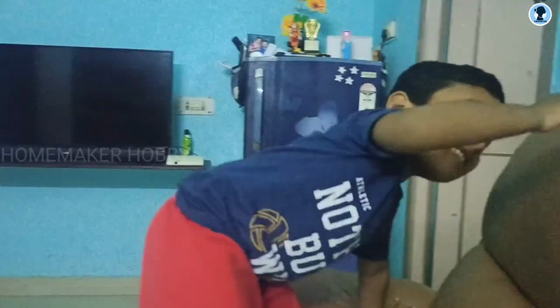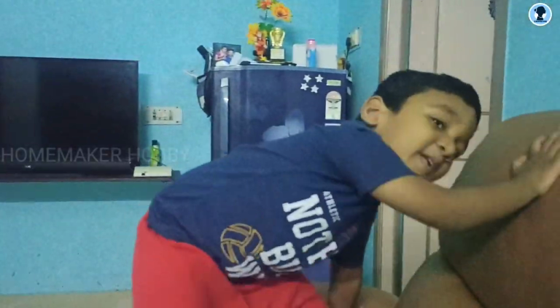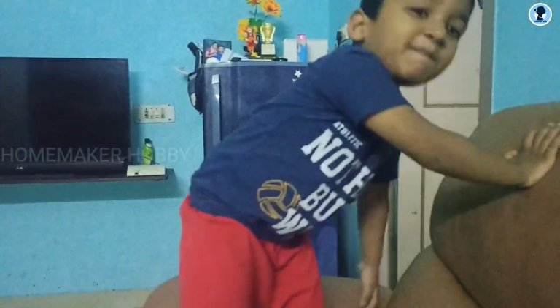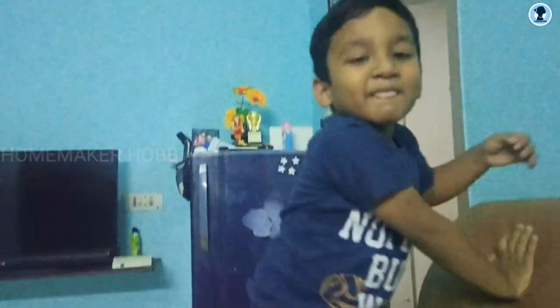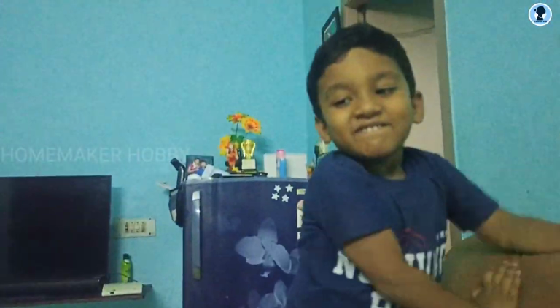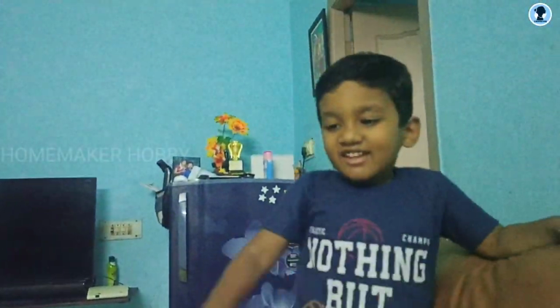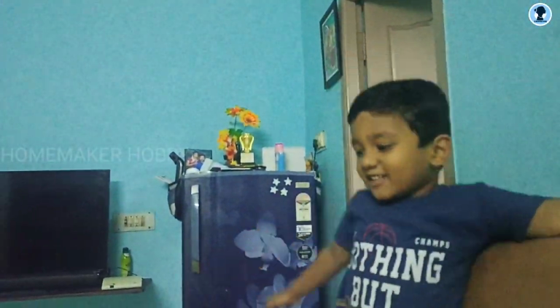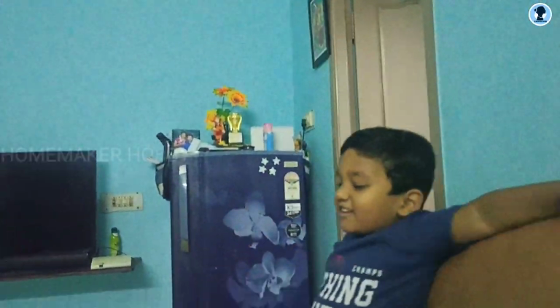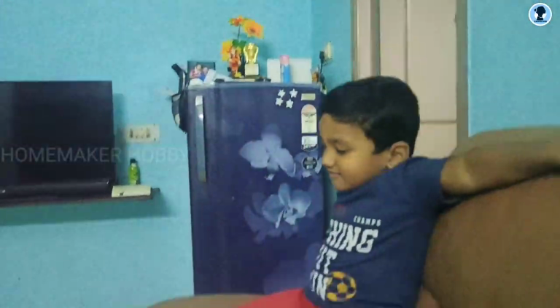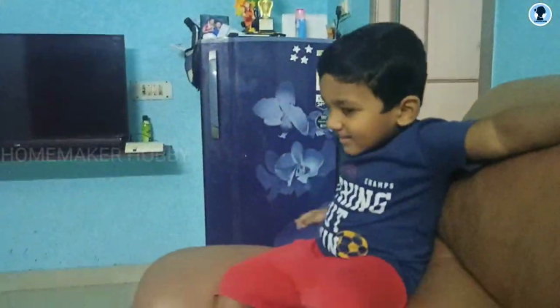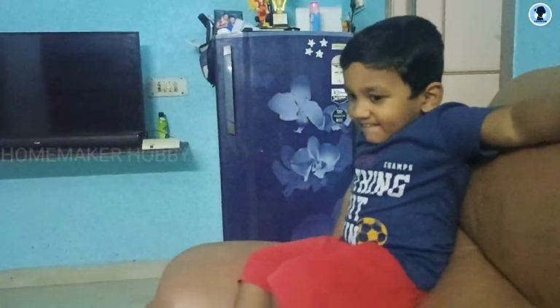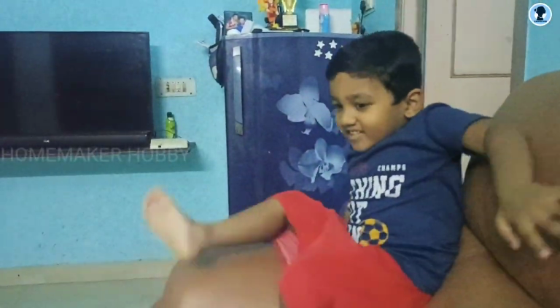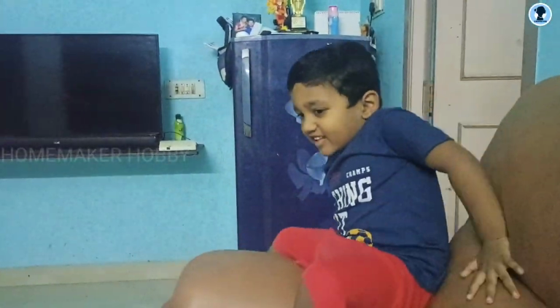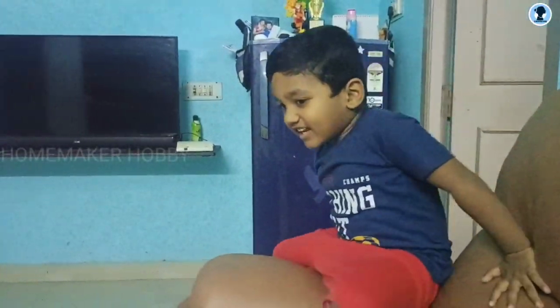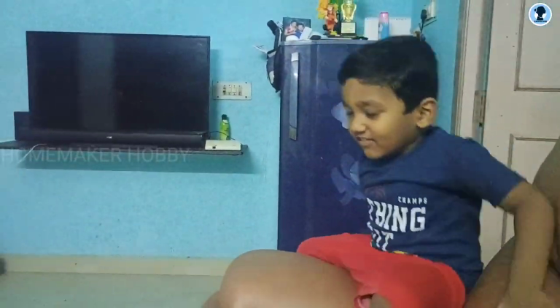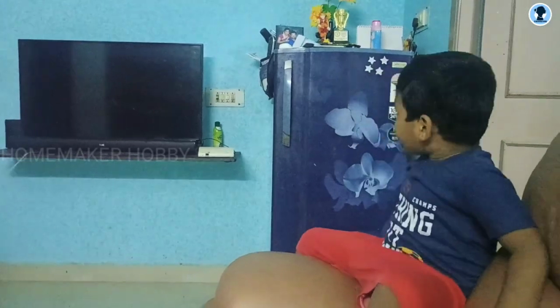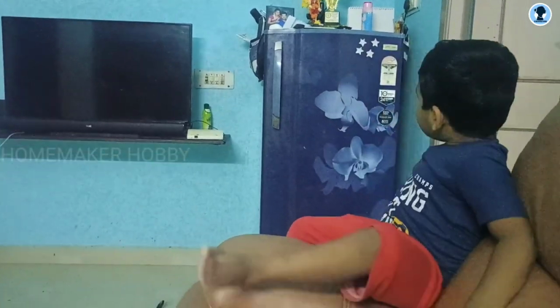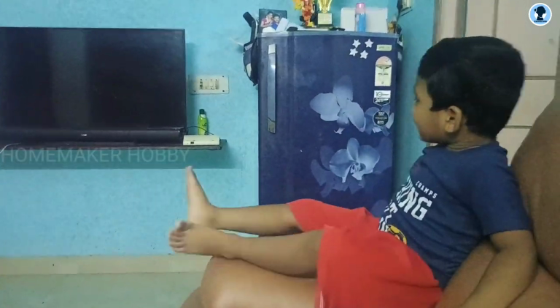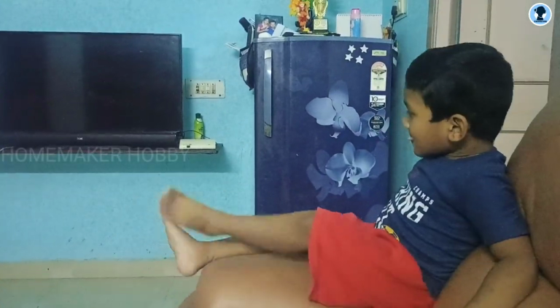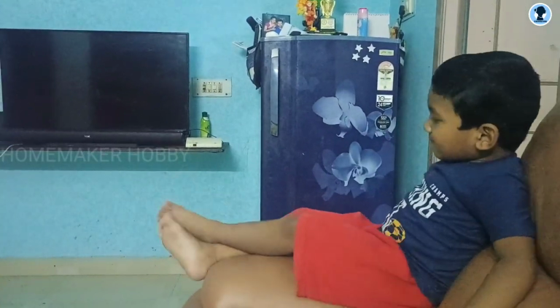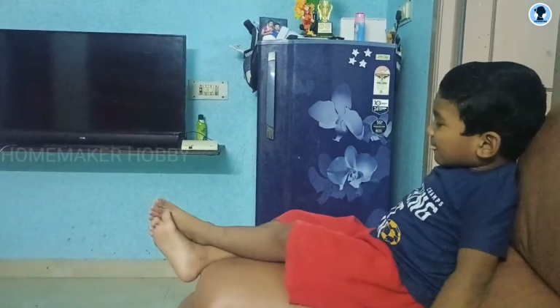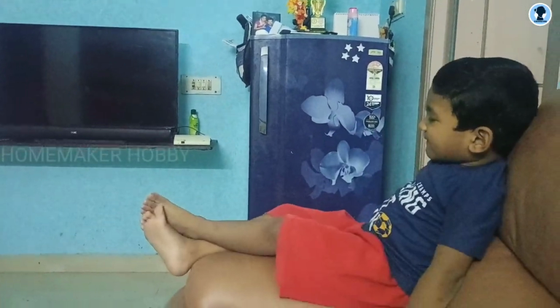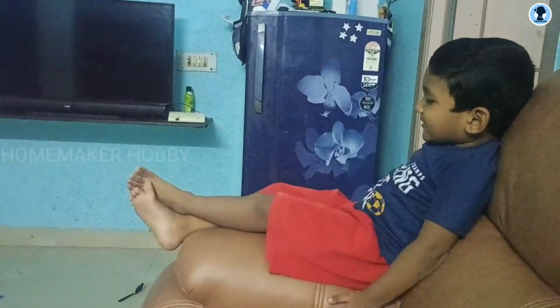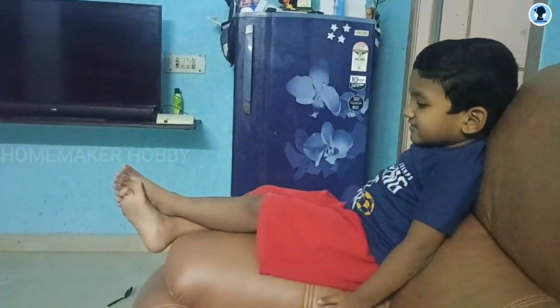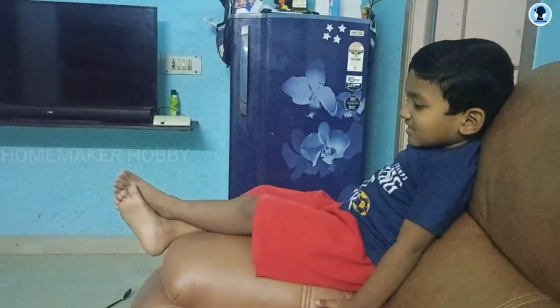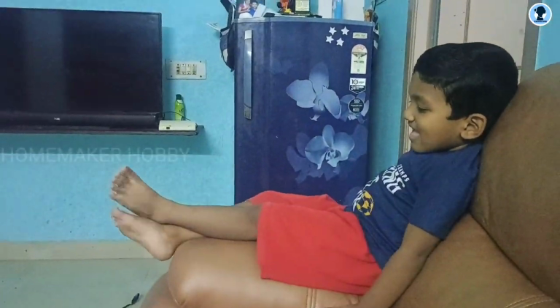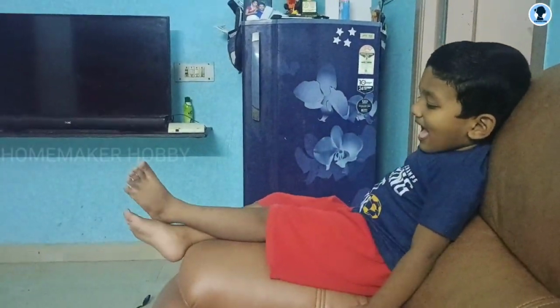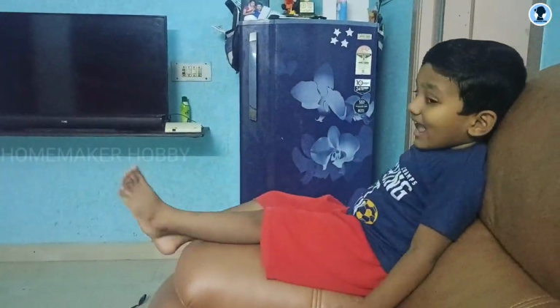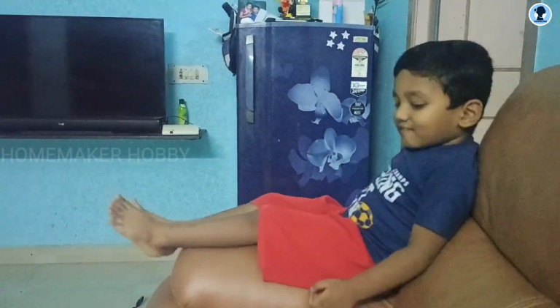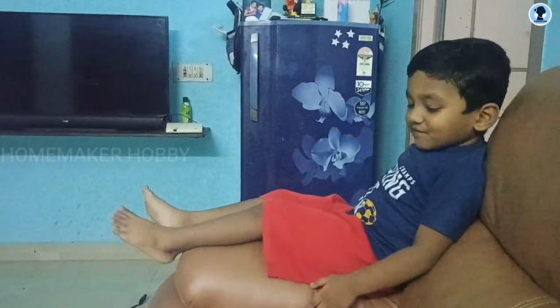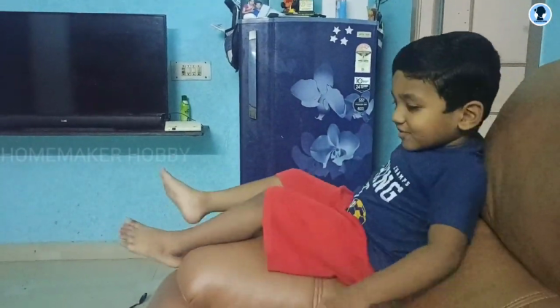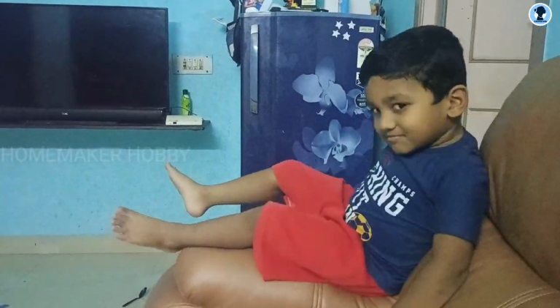Please like this video. Subscribe to our channel for more videos. Thank you.